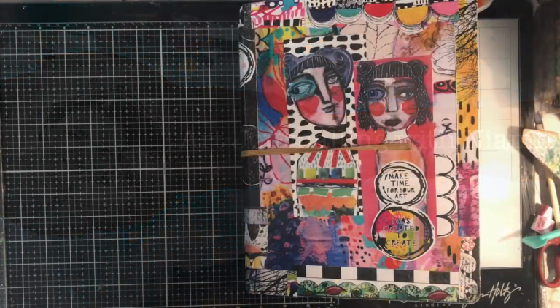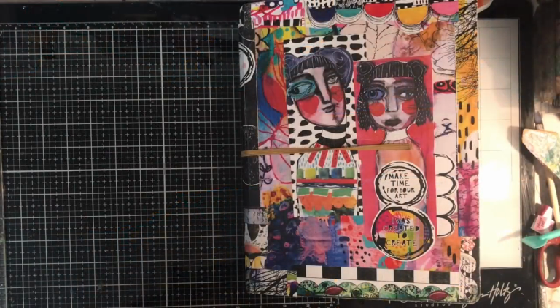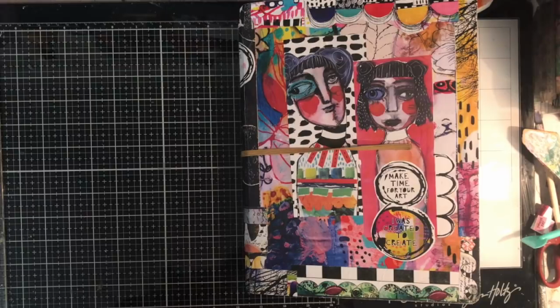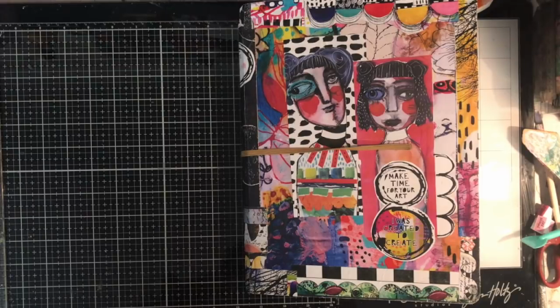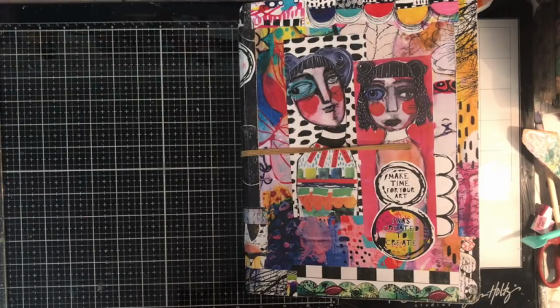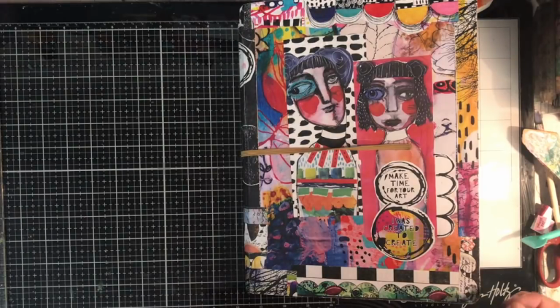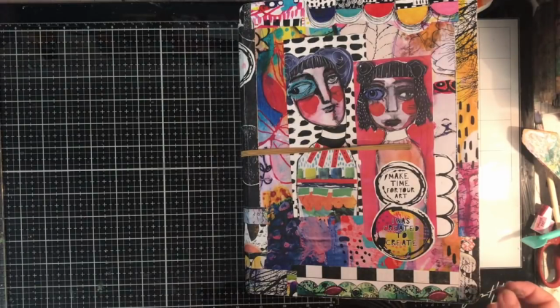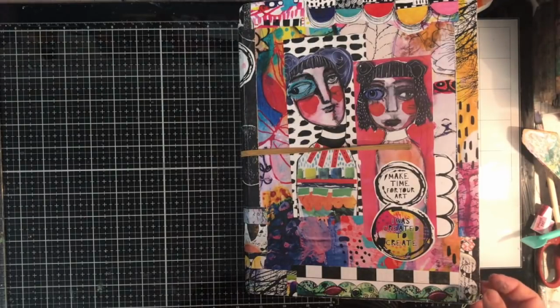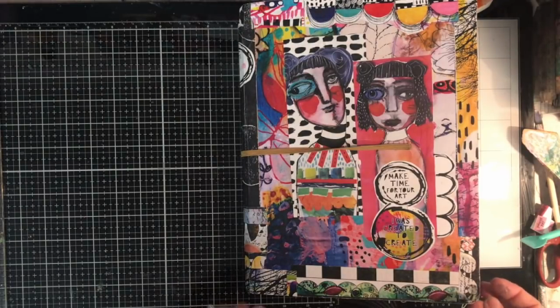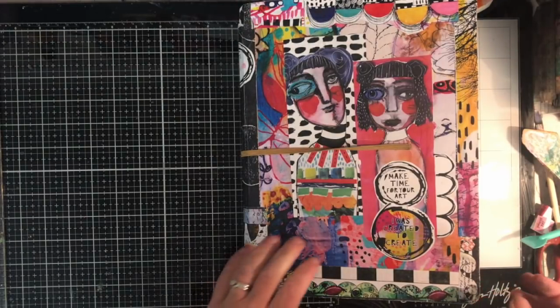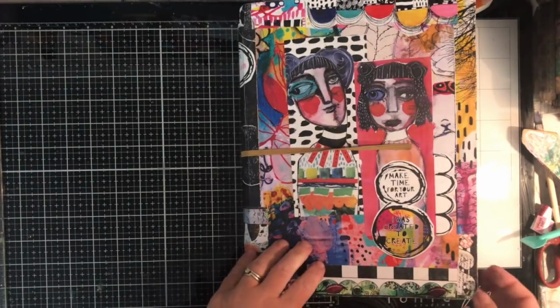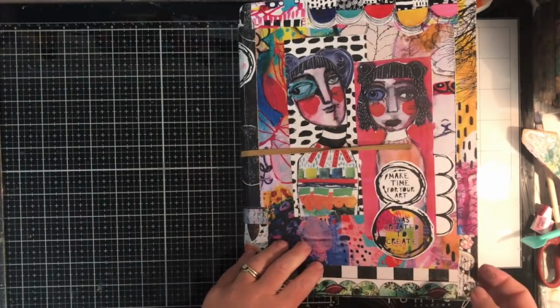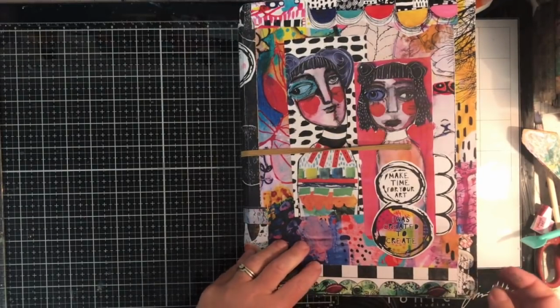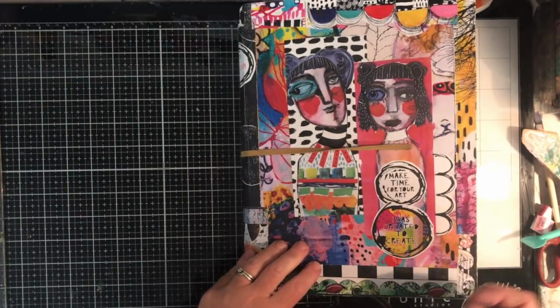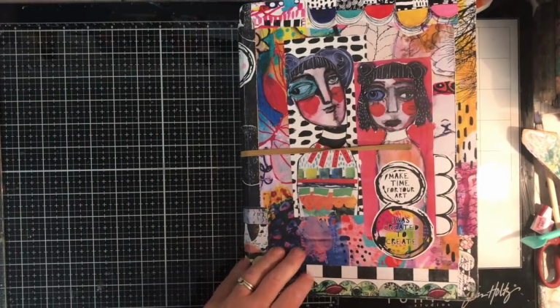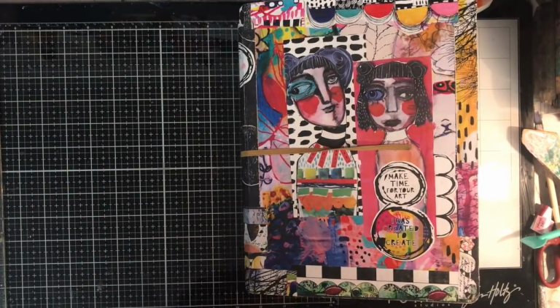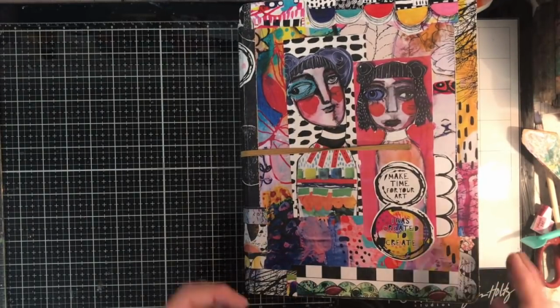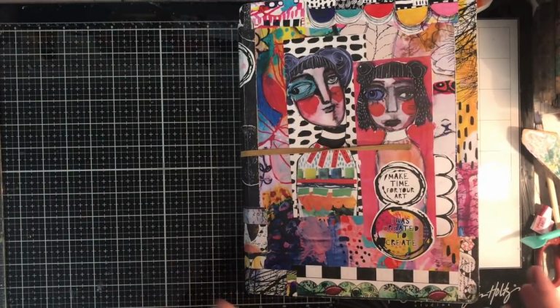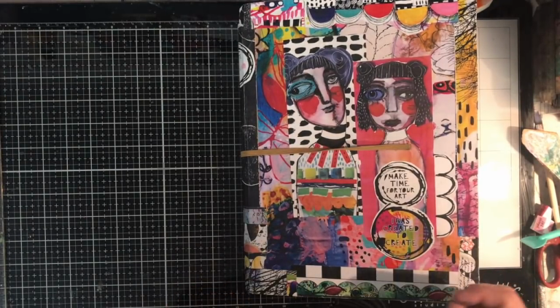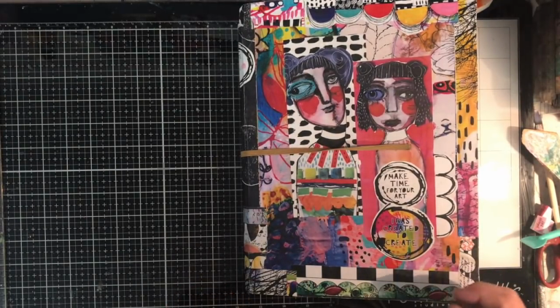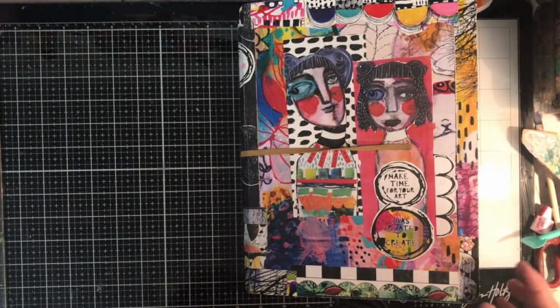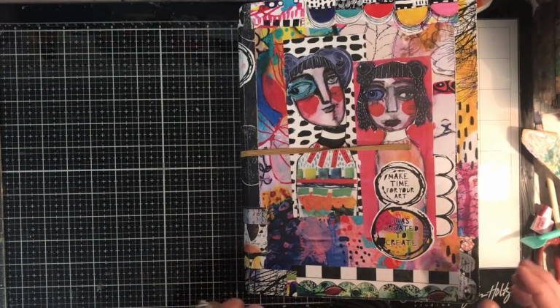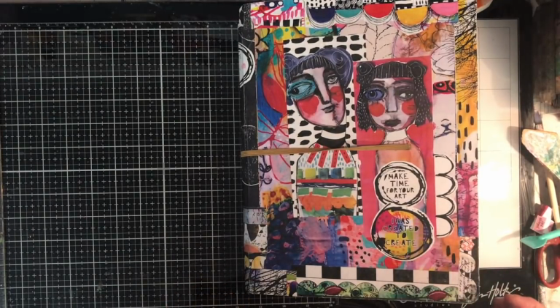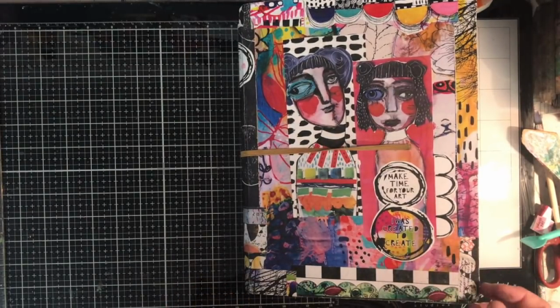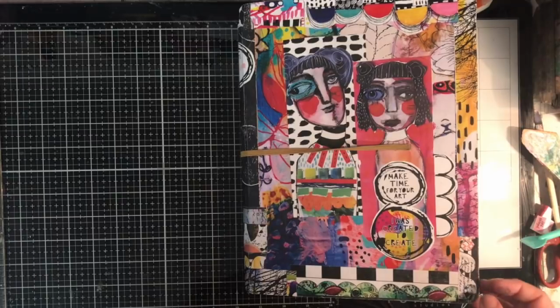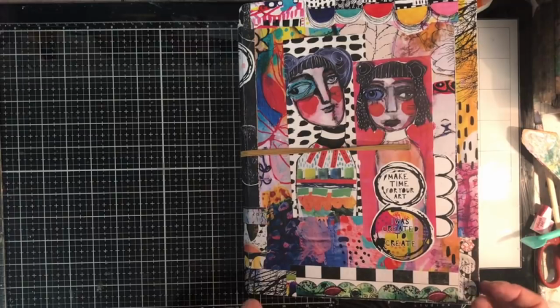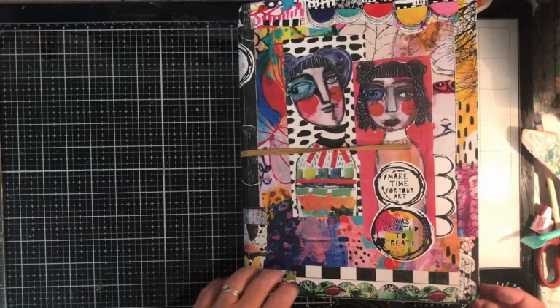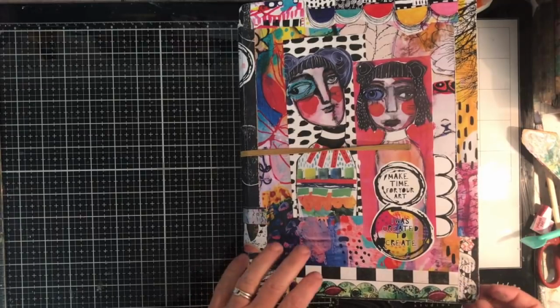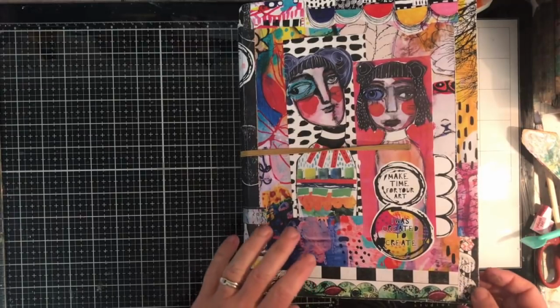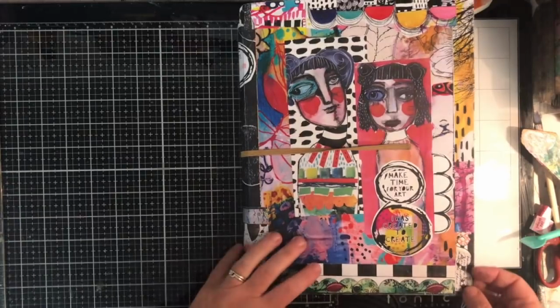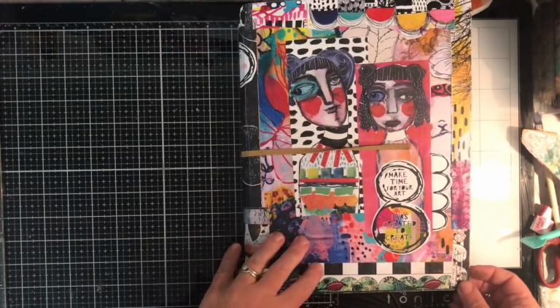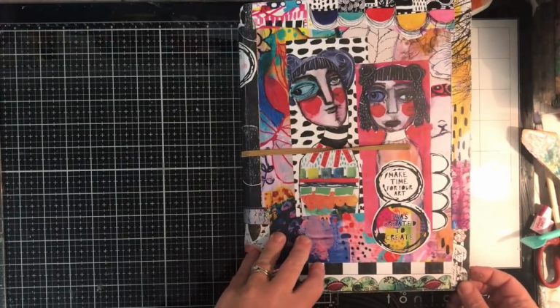Hi everyone, it's Niamh here and welcome to my mixed media channel. Today we're doing a flip through of the first half of my large Dilutions journal.